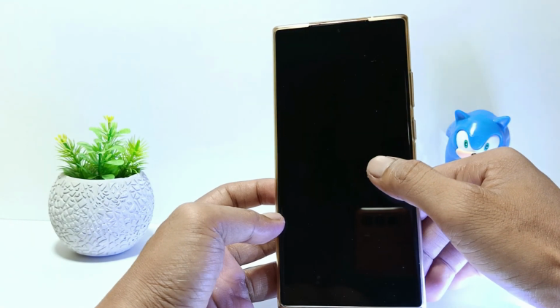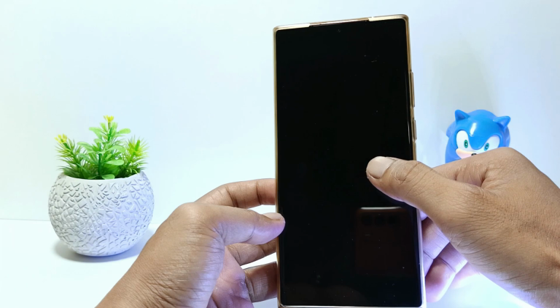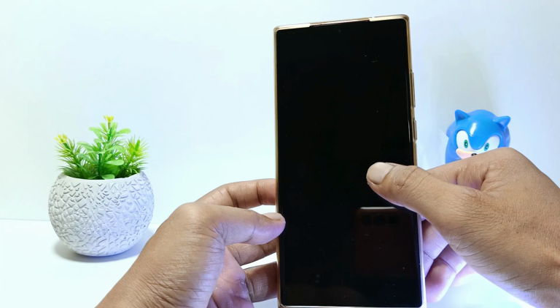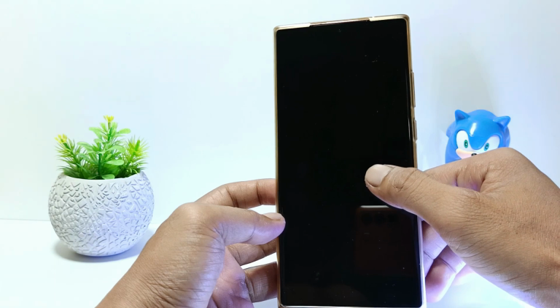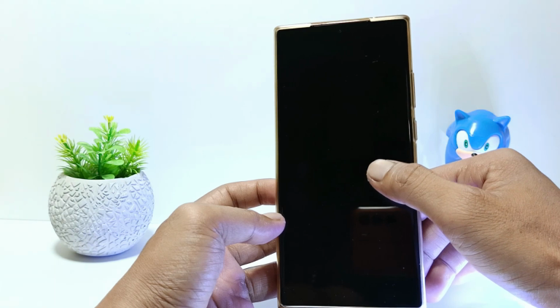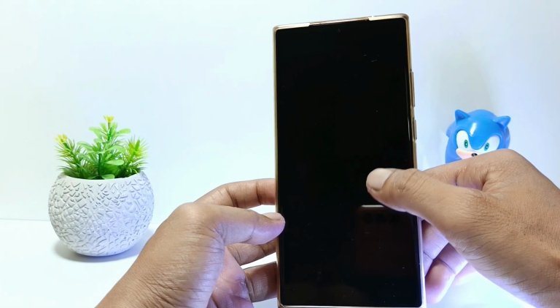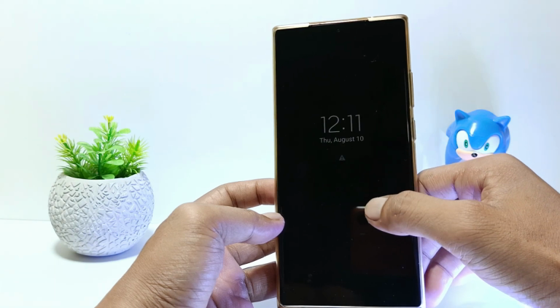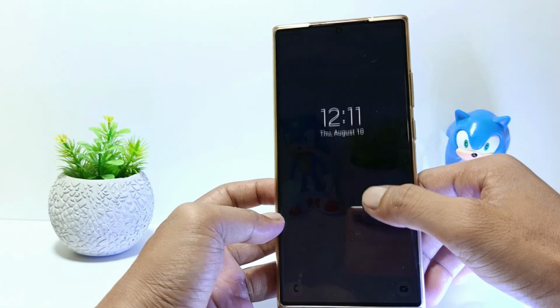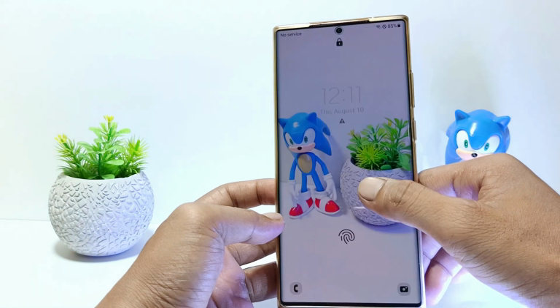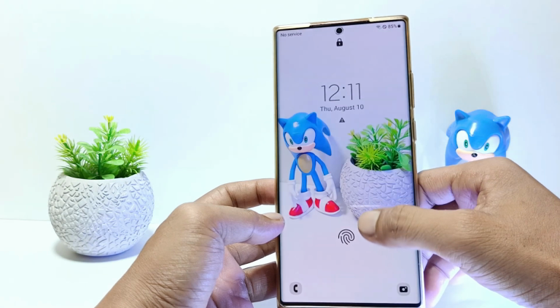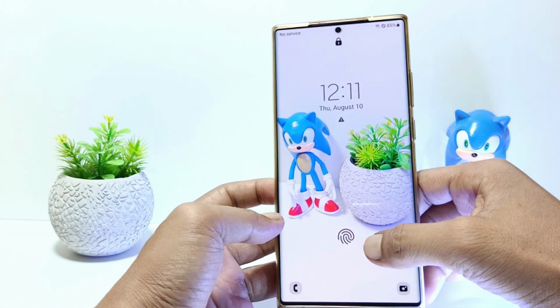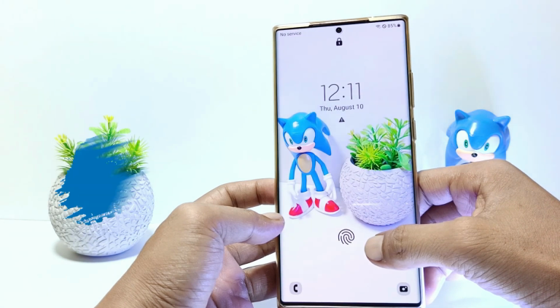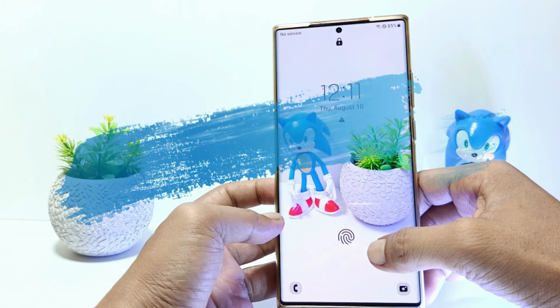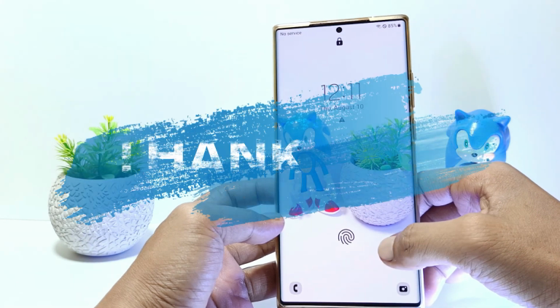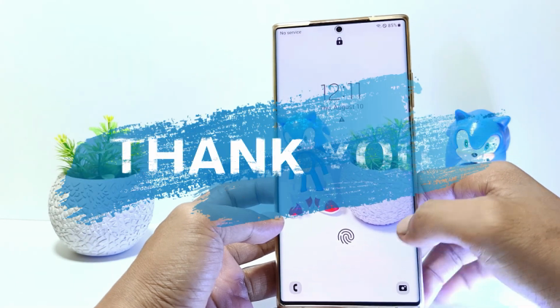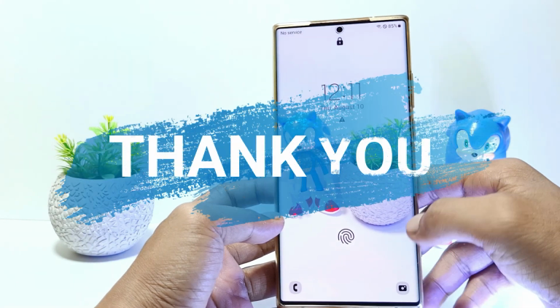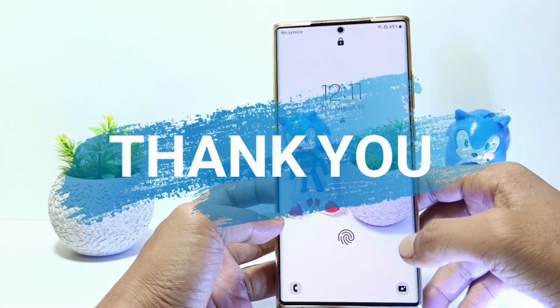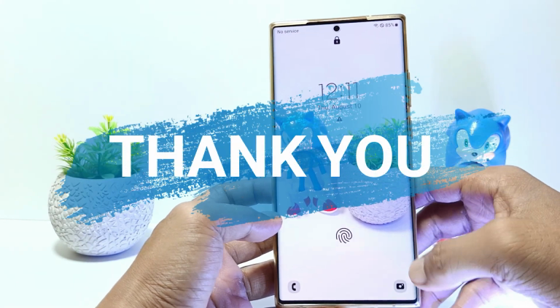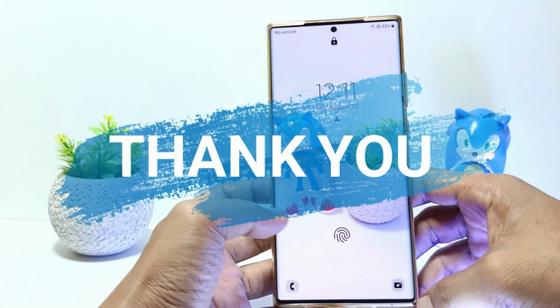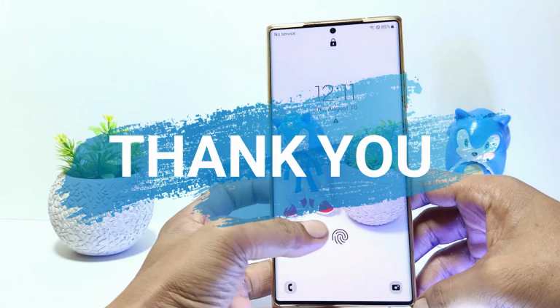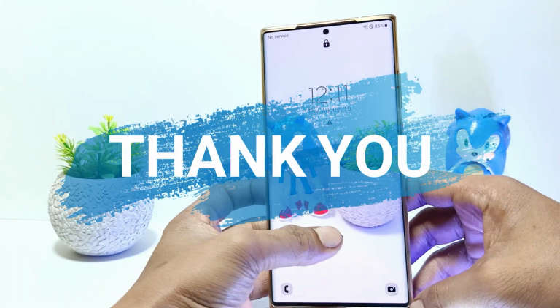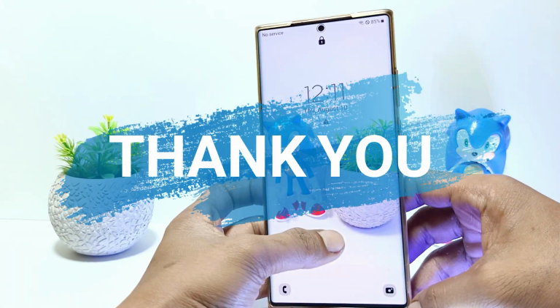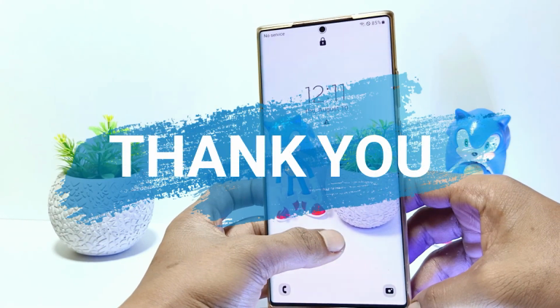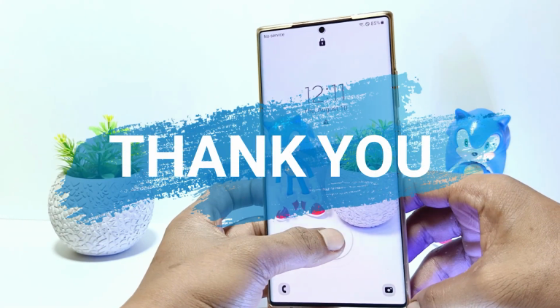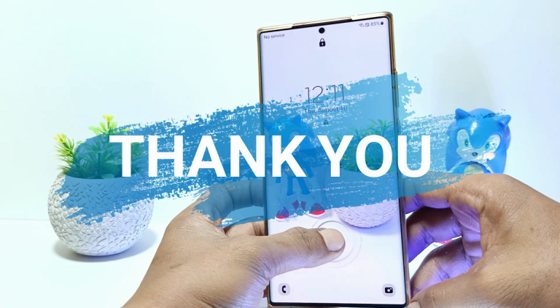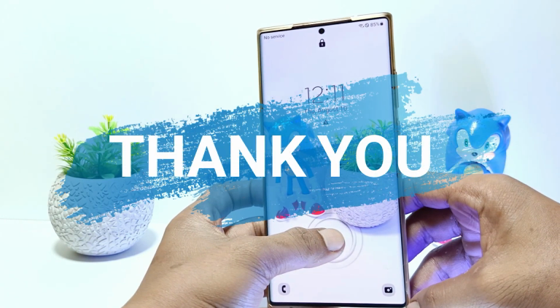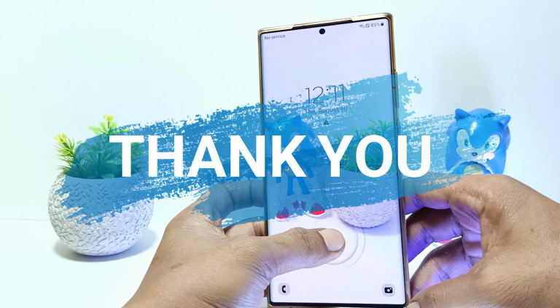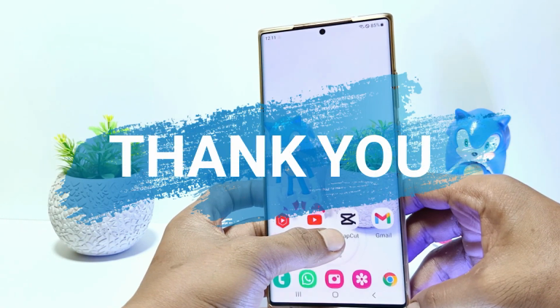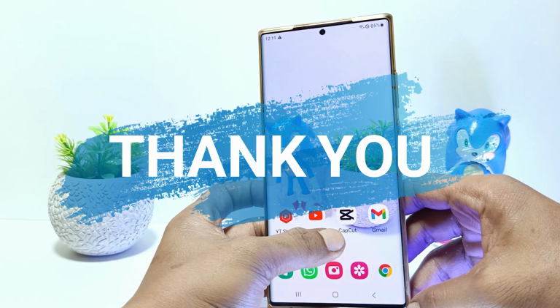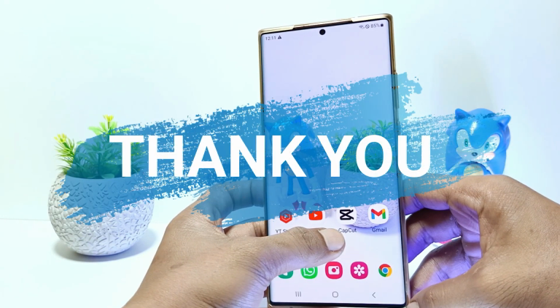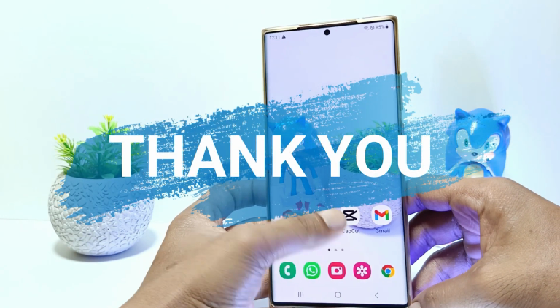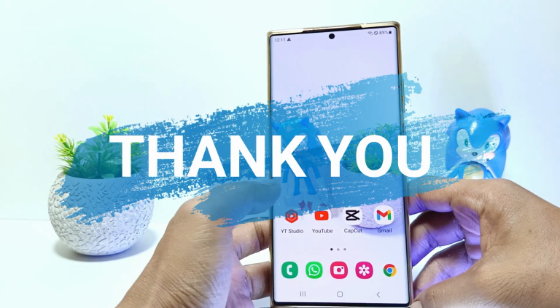That's it guys, I hope this video will help you, see you in the next video, thank you.